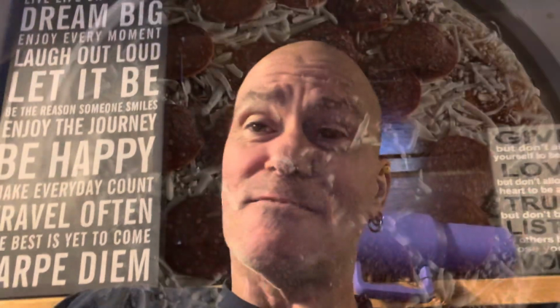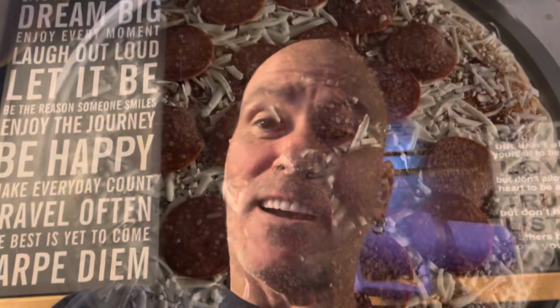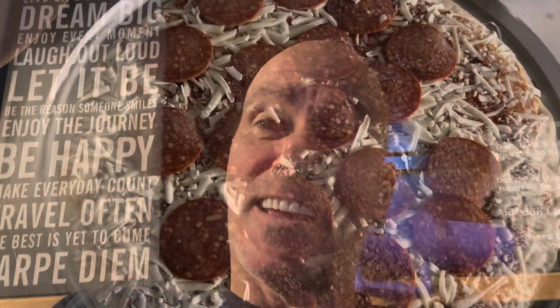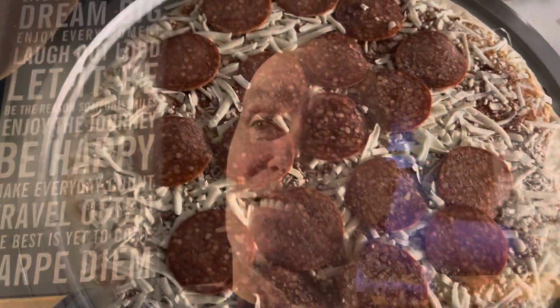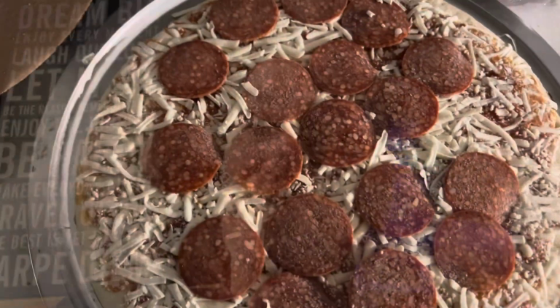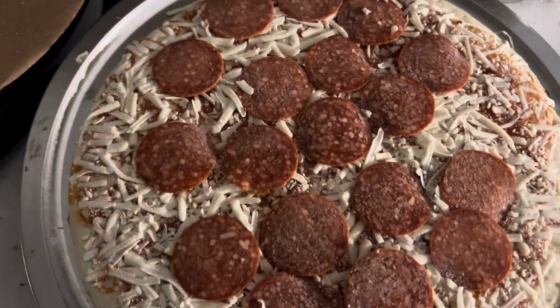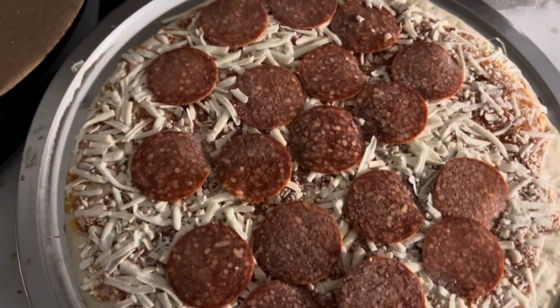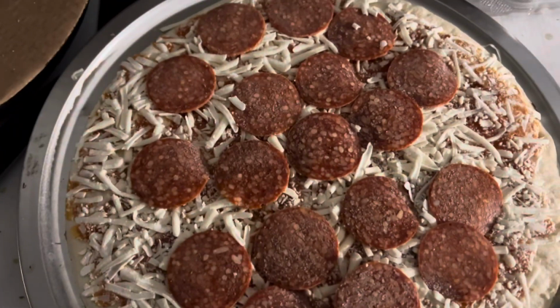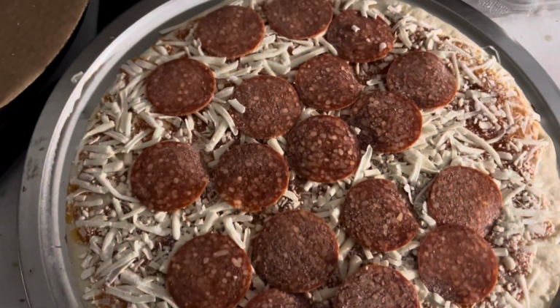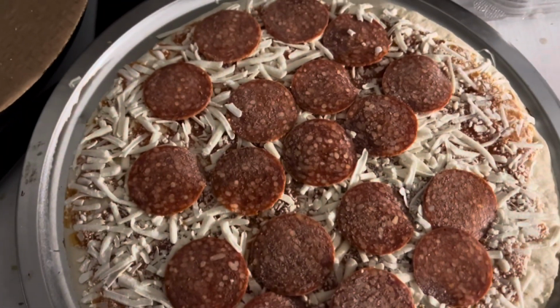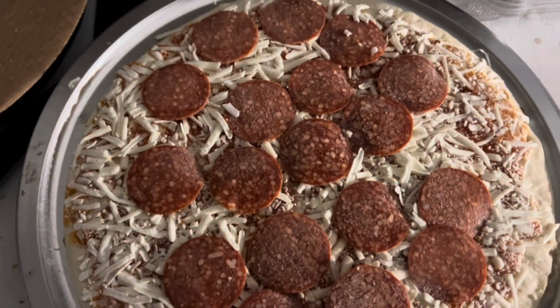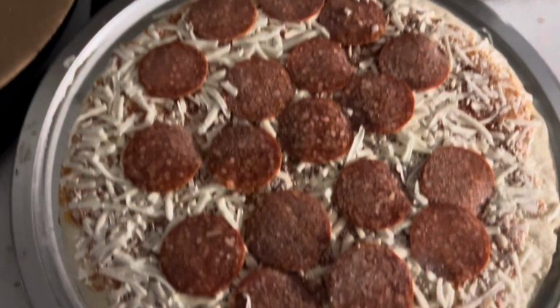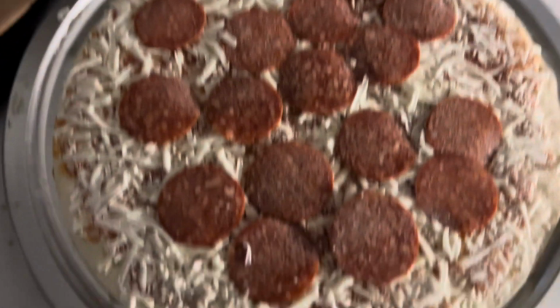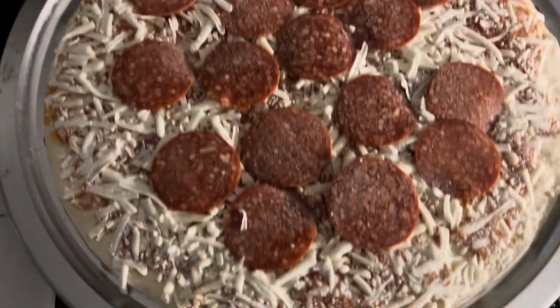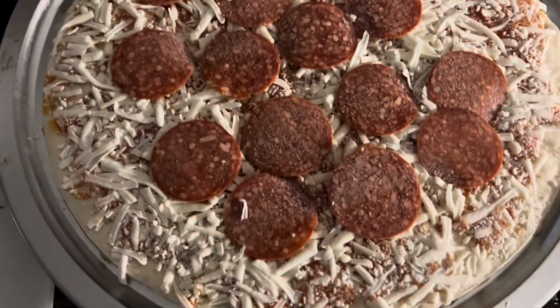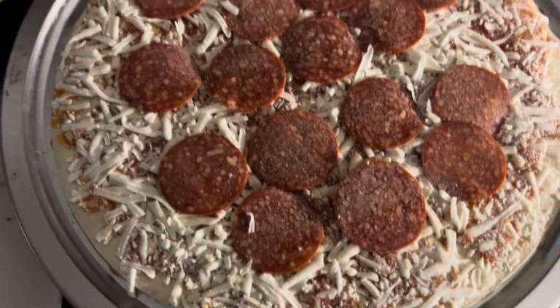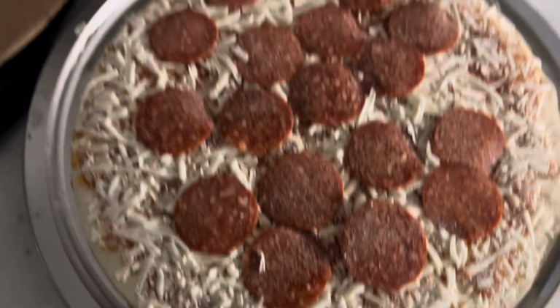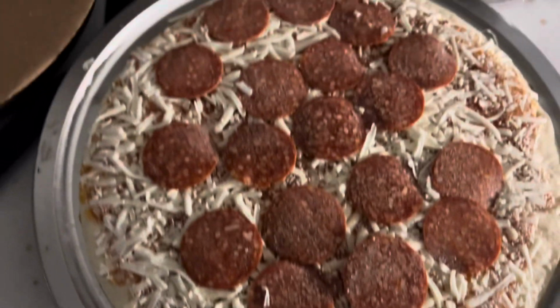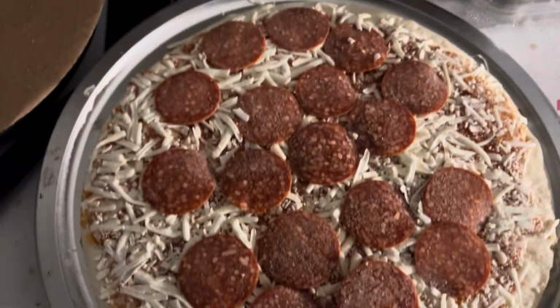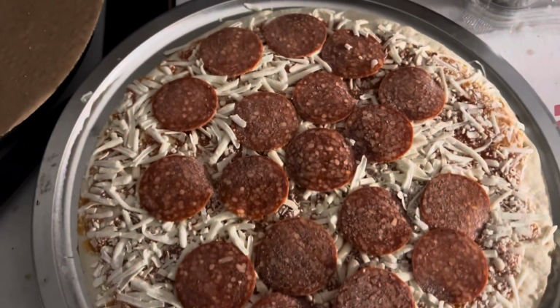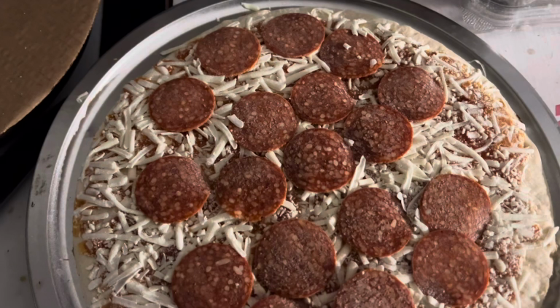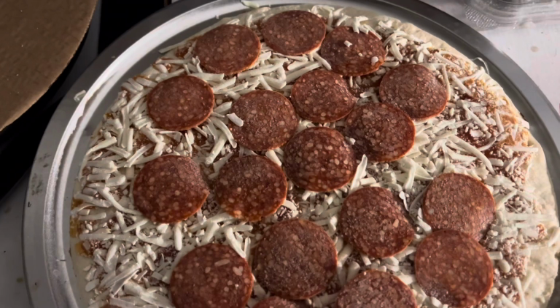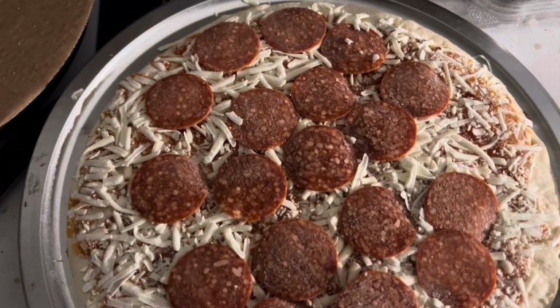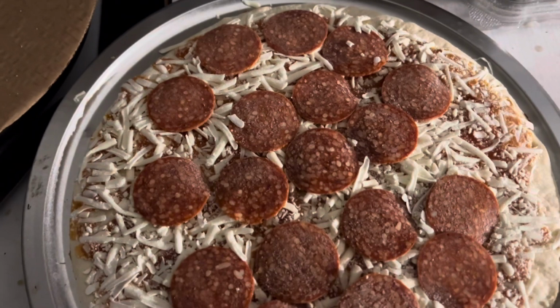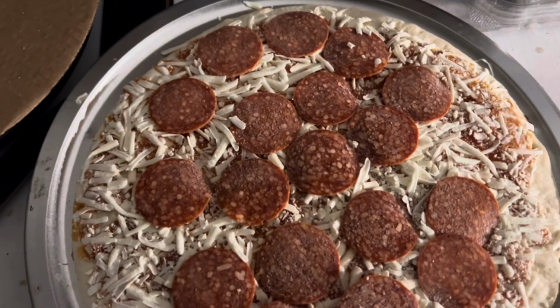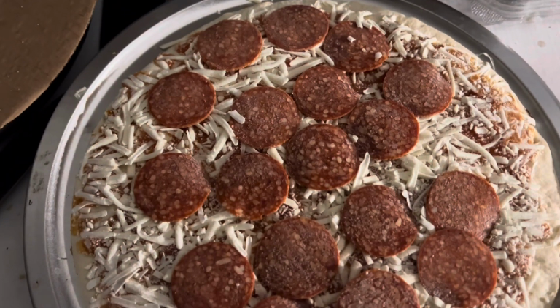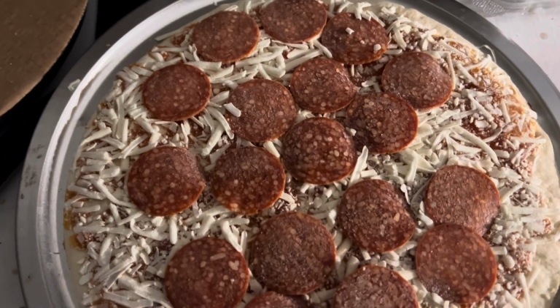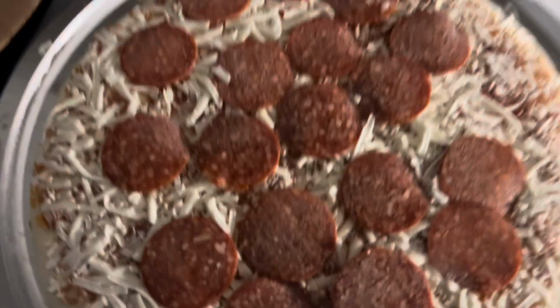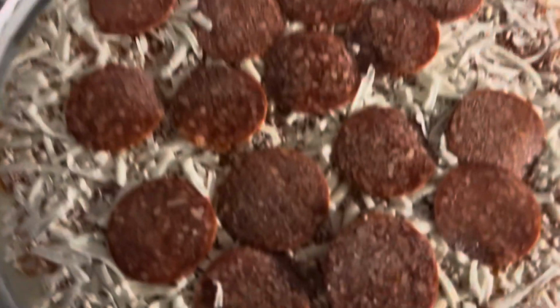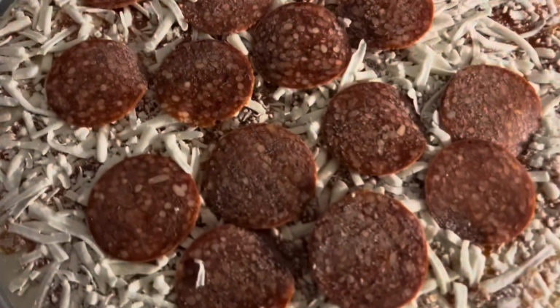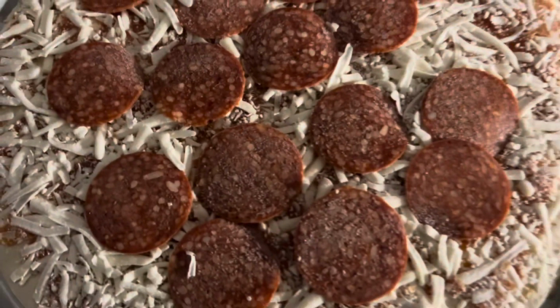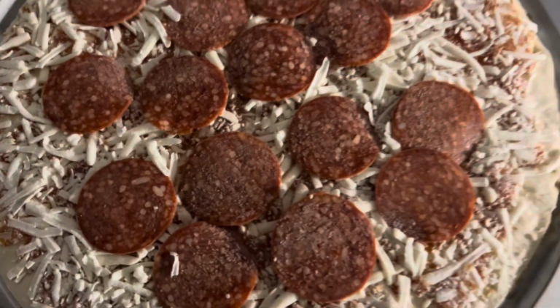That's what it looks like frozen. Looks pretty good — nice and round.